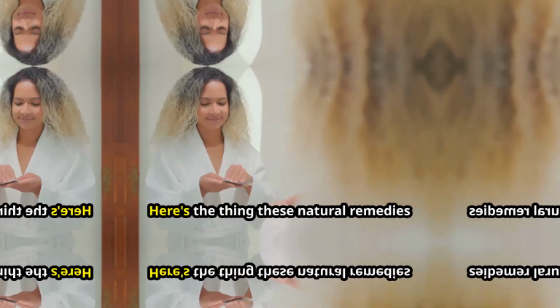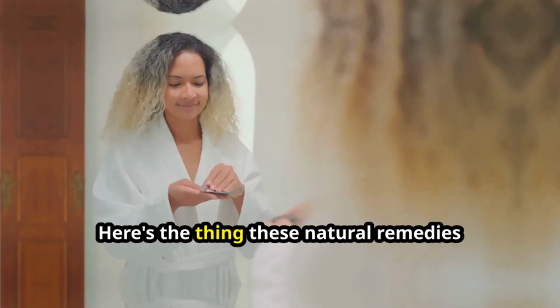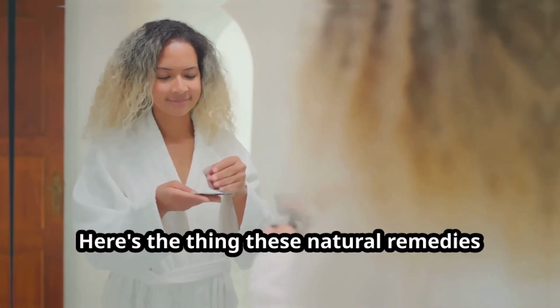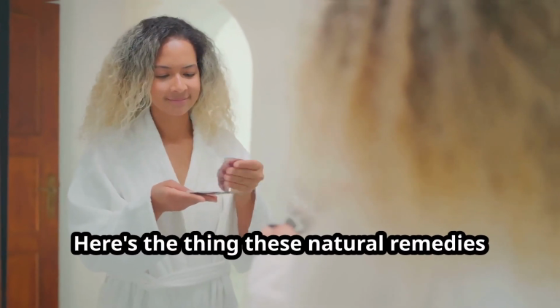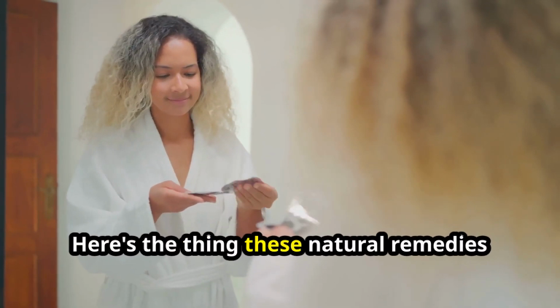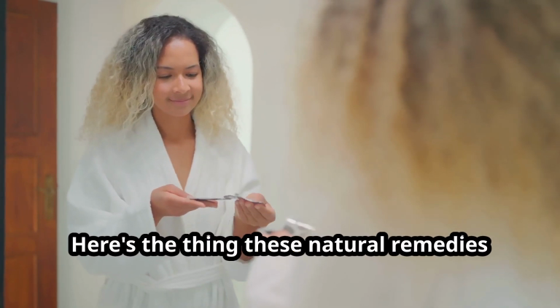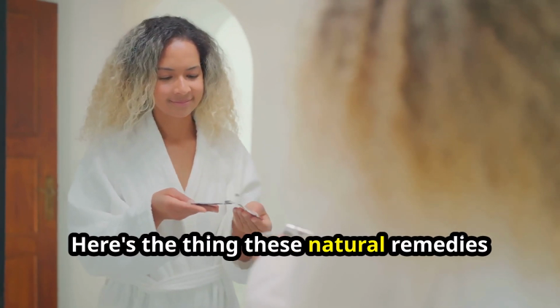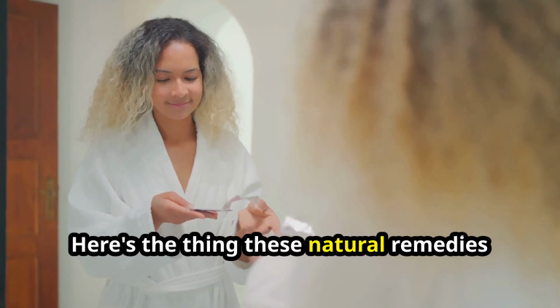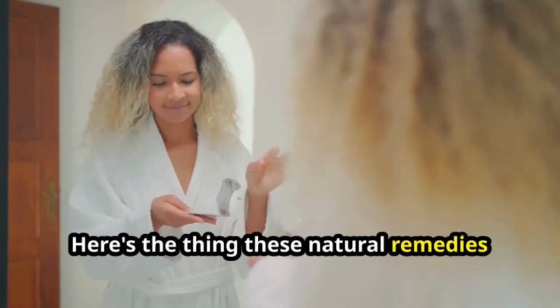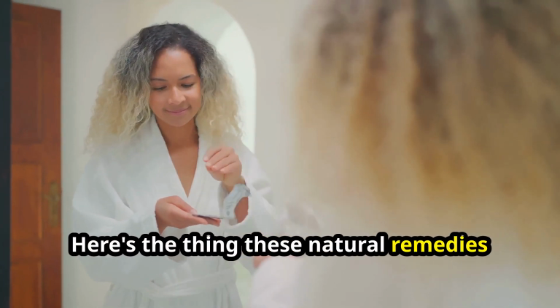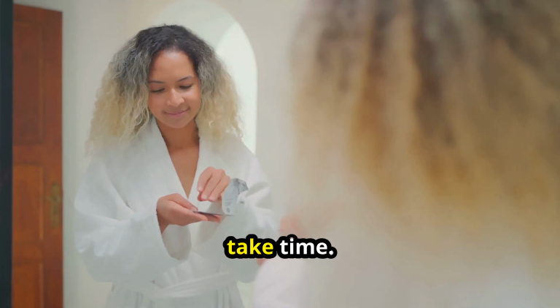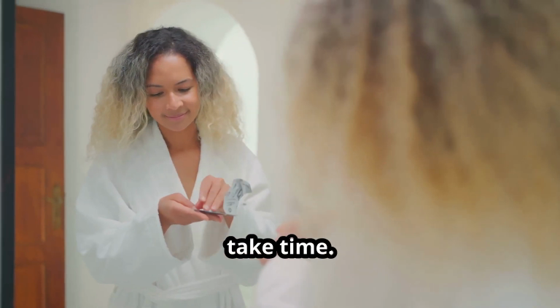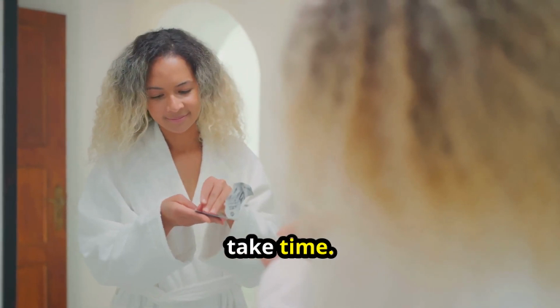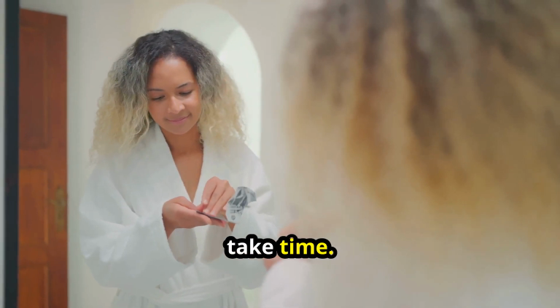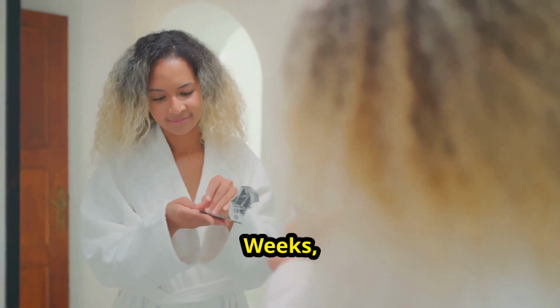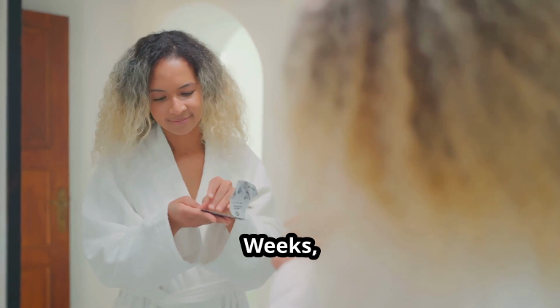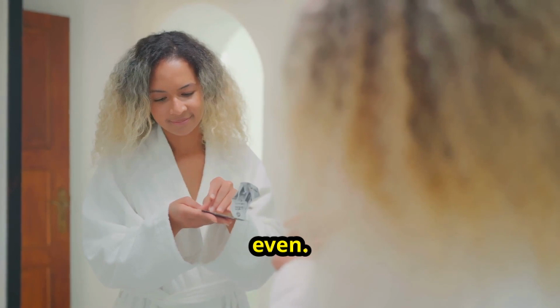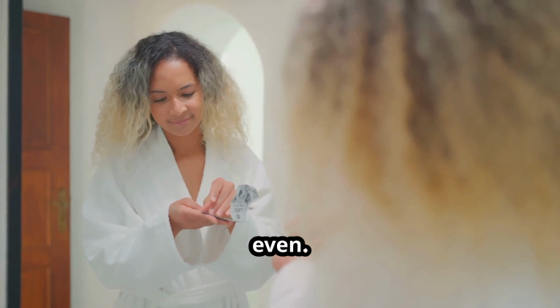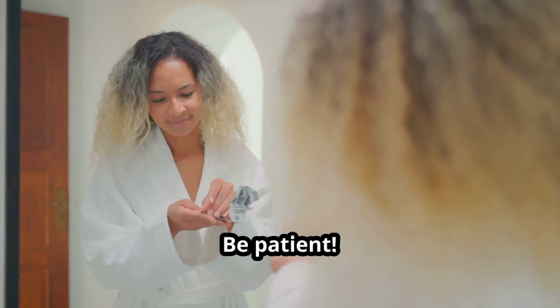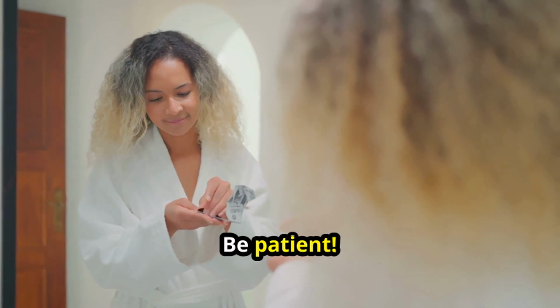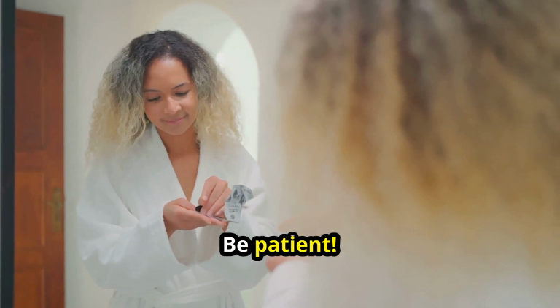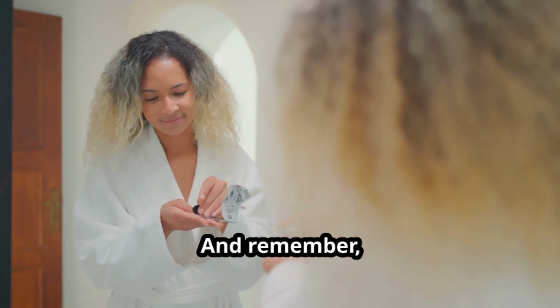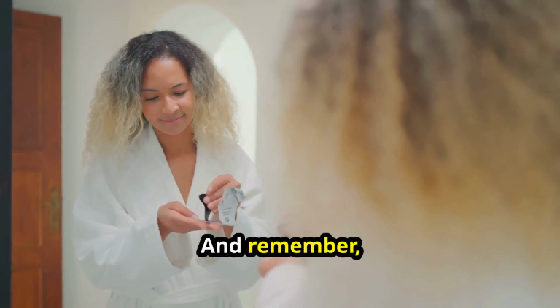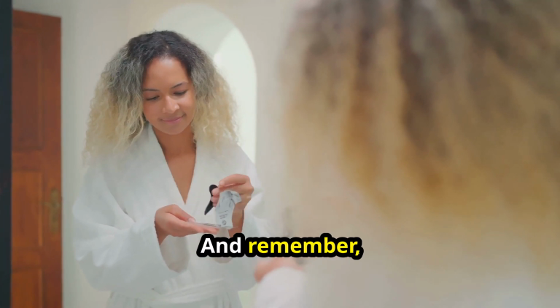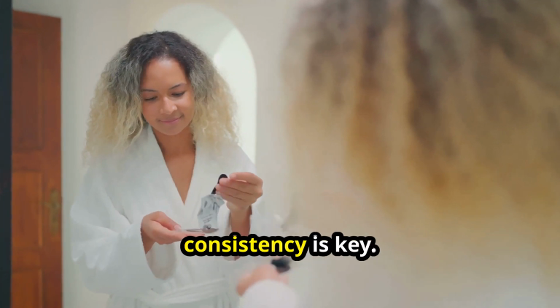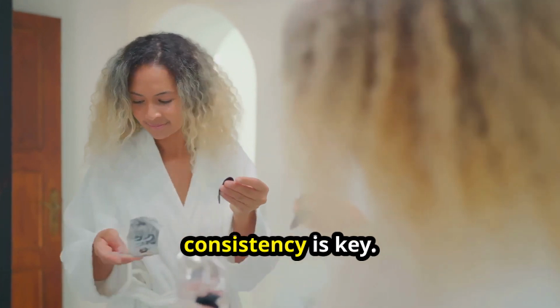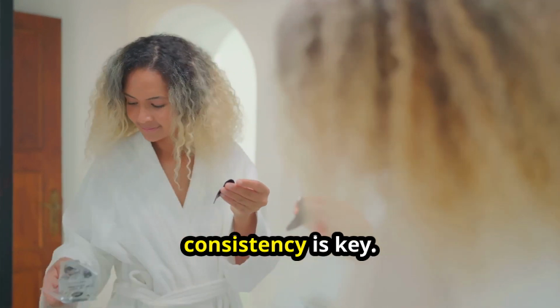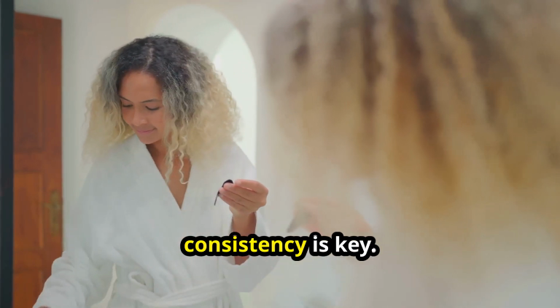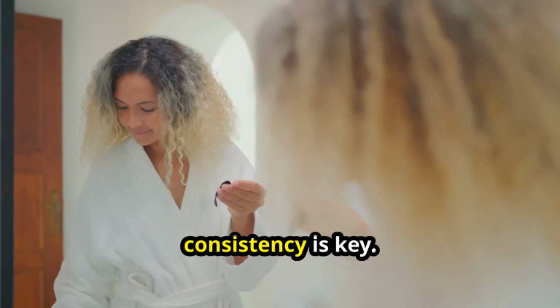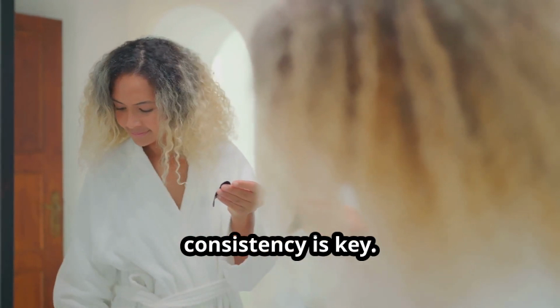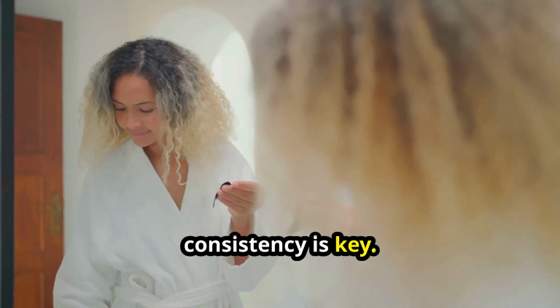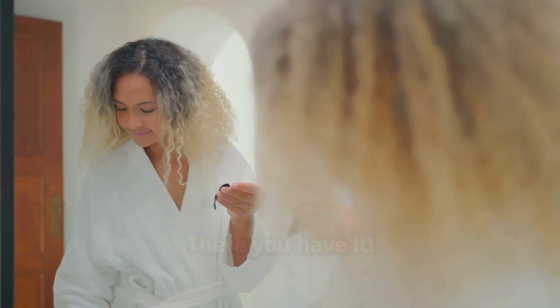Here's the thing: these natural remedies take time — weeks even. Be patient, and remember, consistency is key.